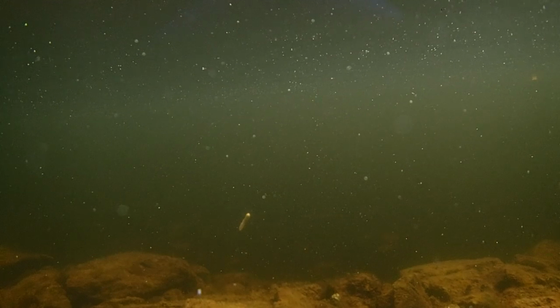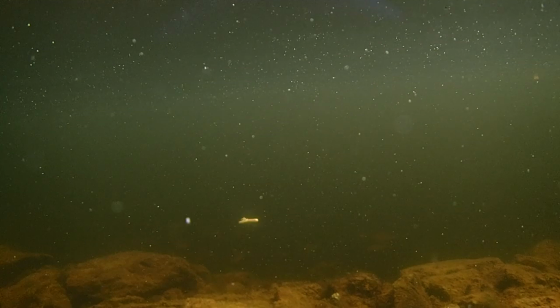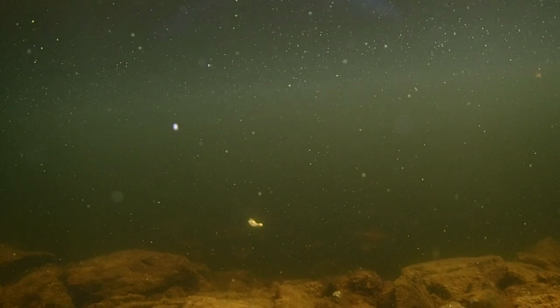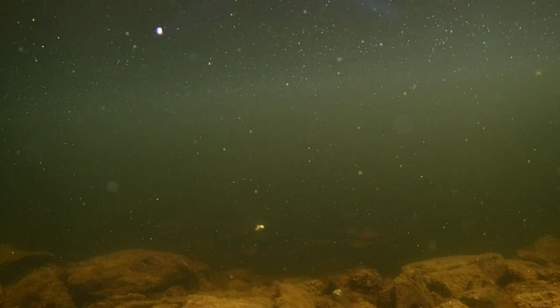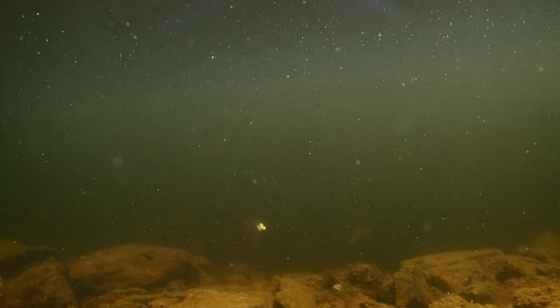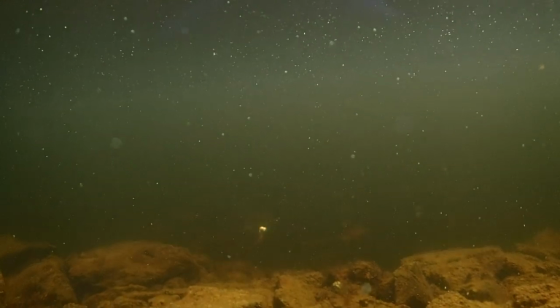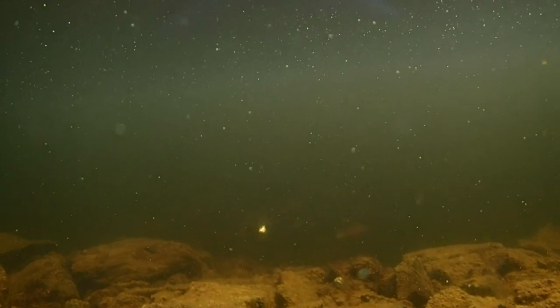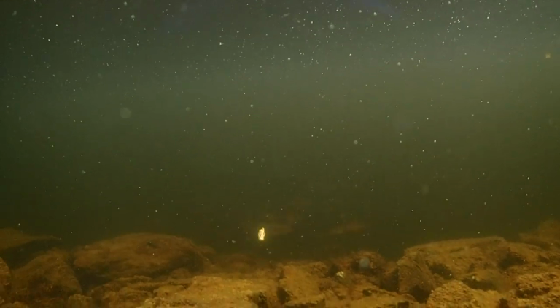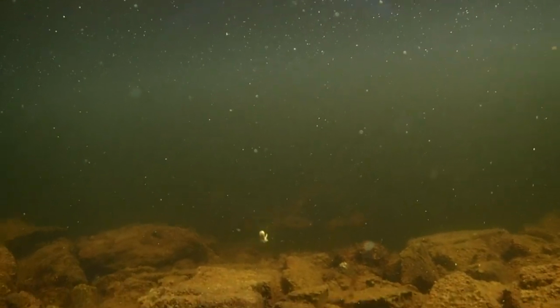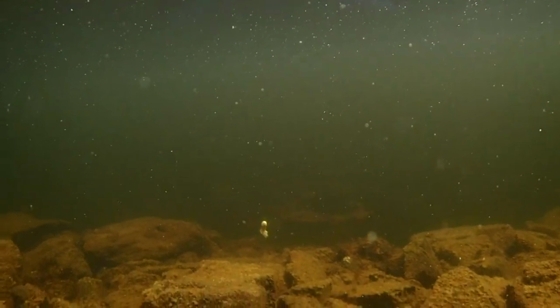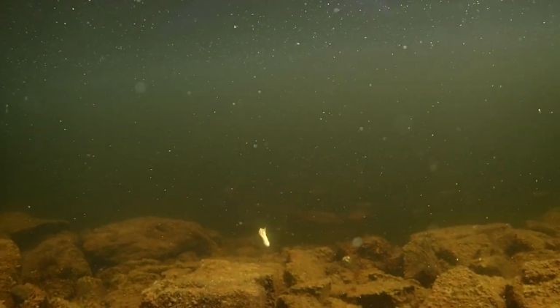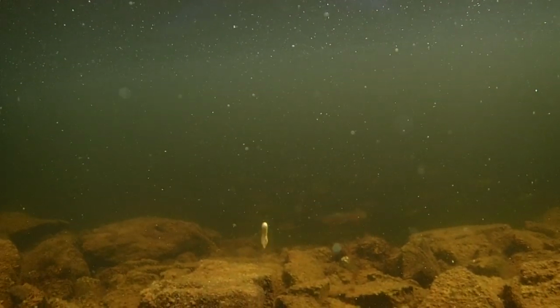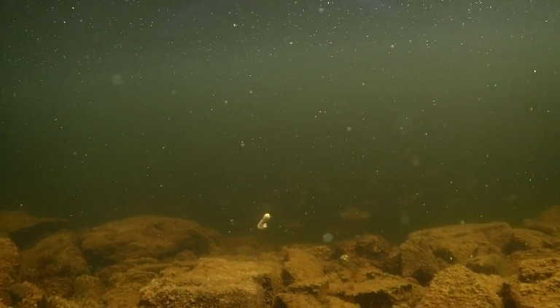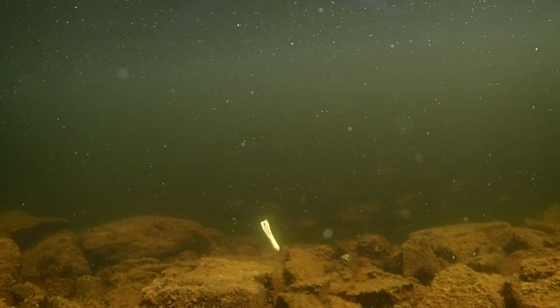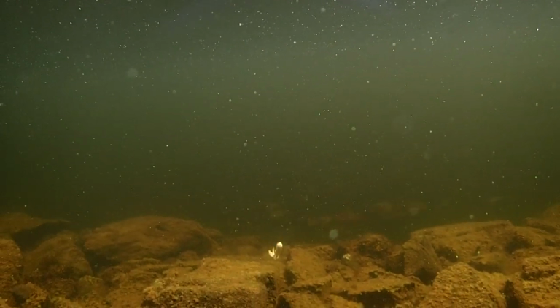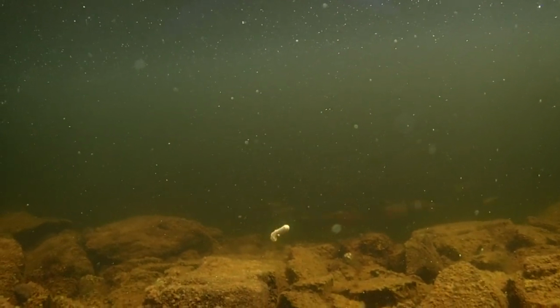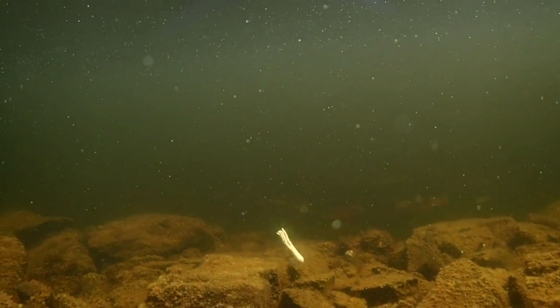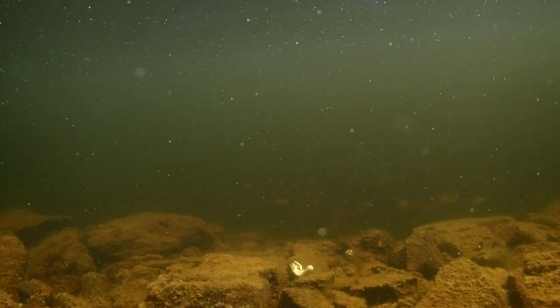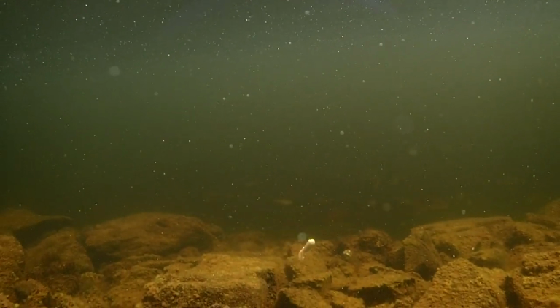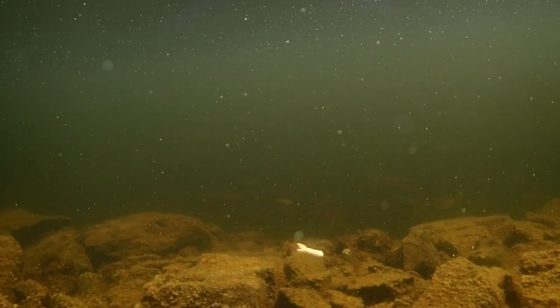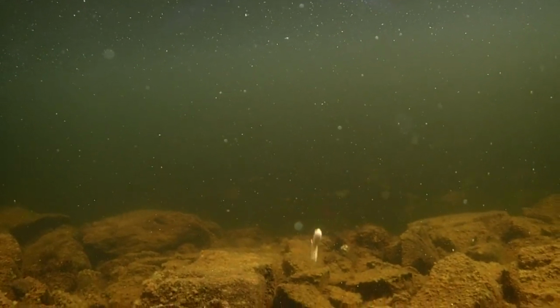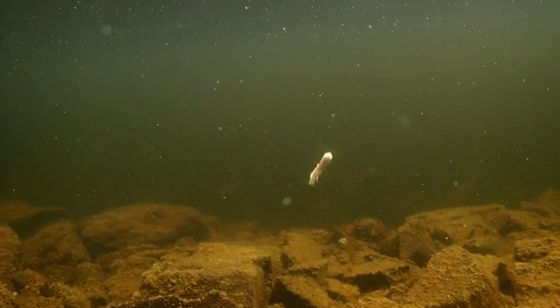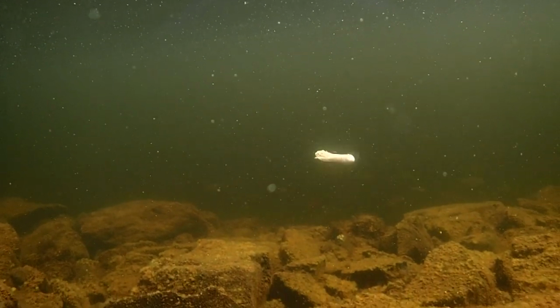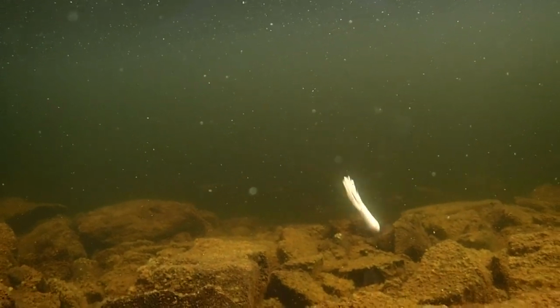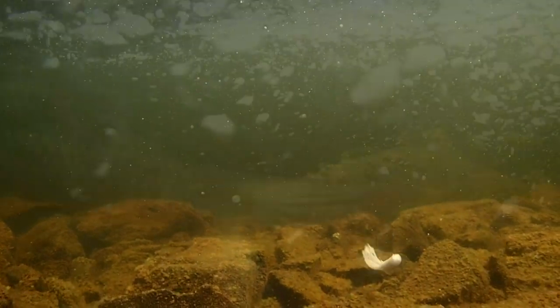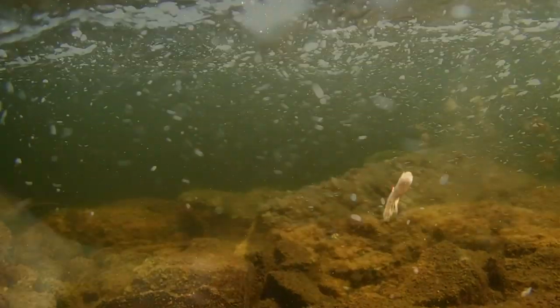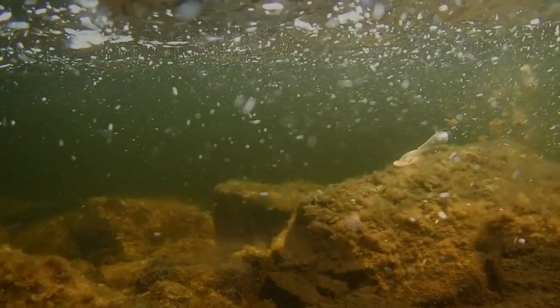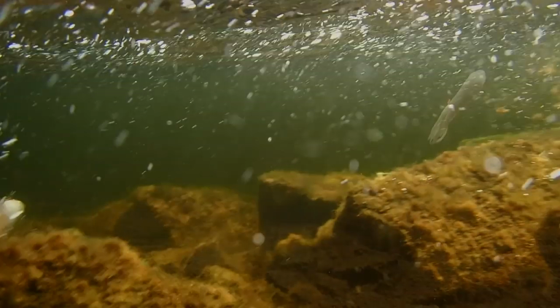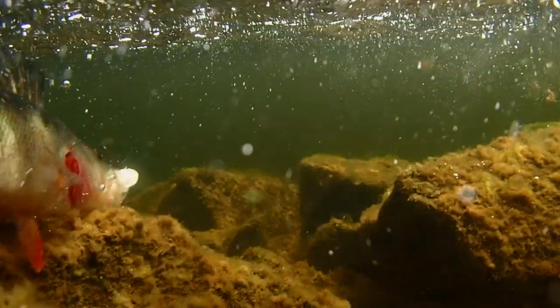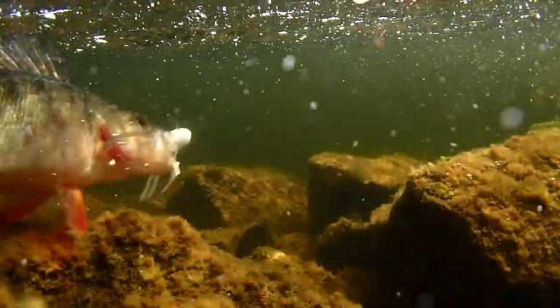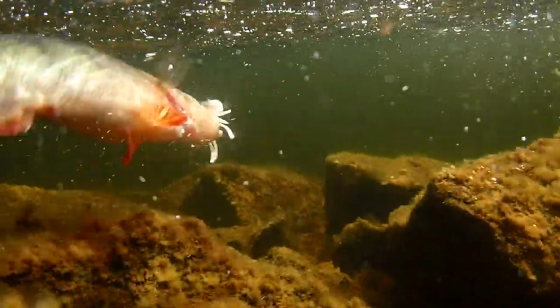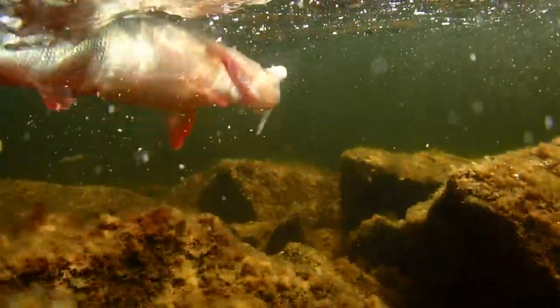That's it. Your tube bait is ready to dive, dart, bump structure and catch fish.